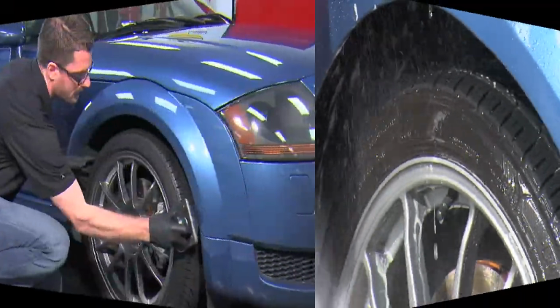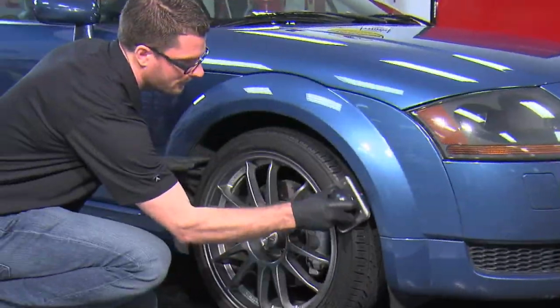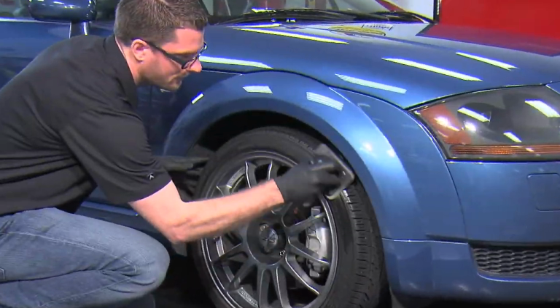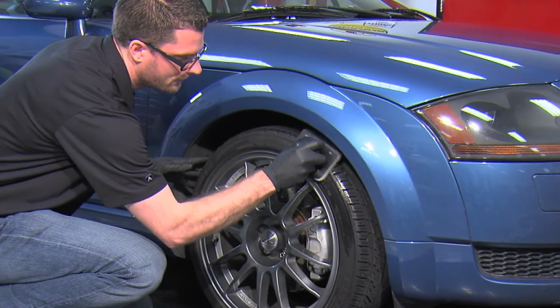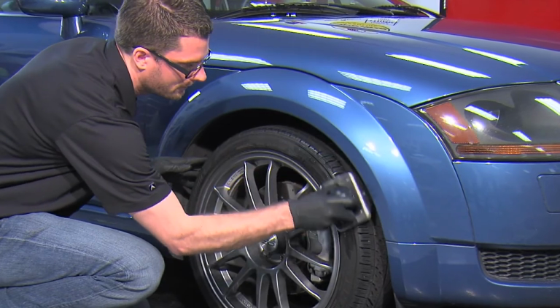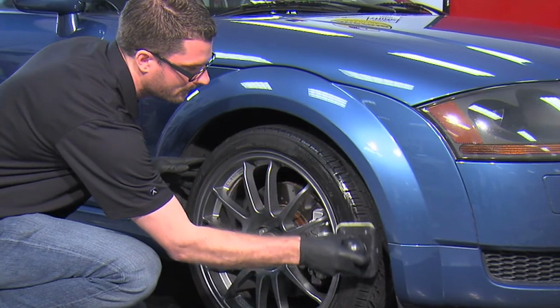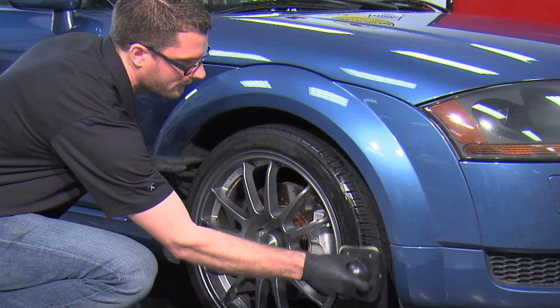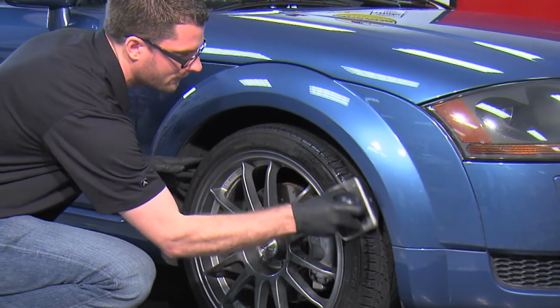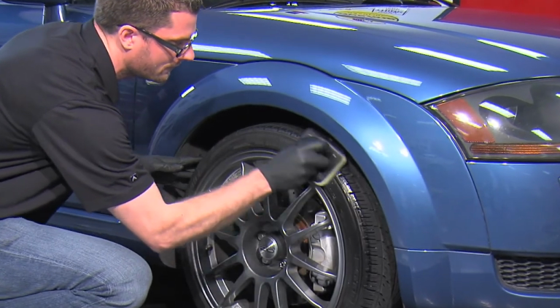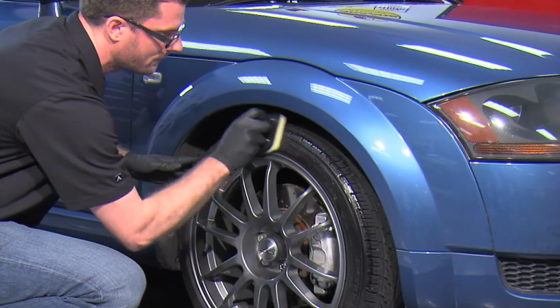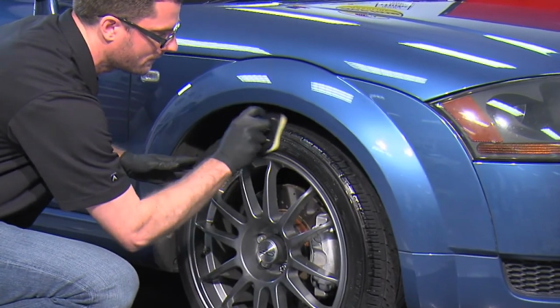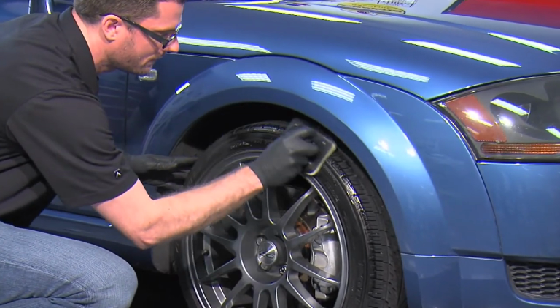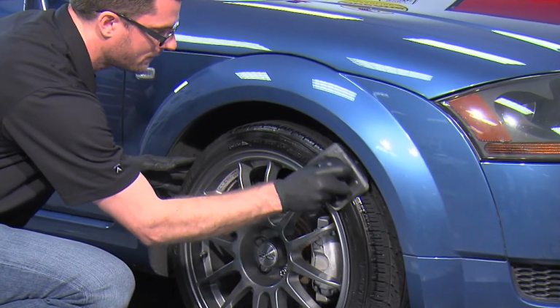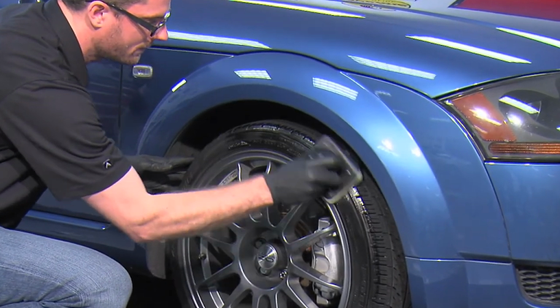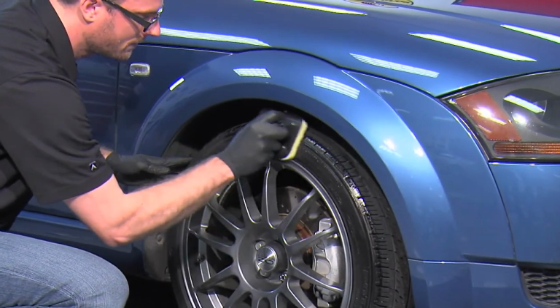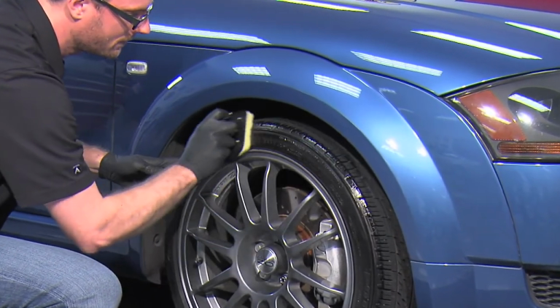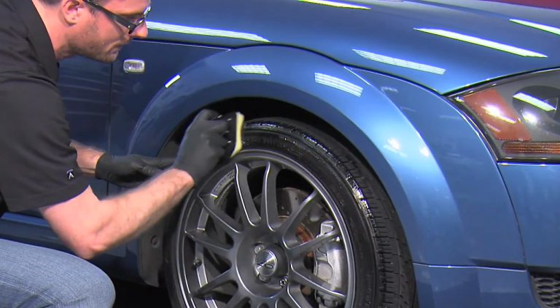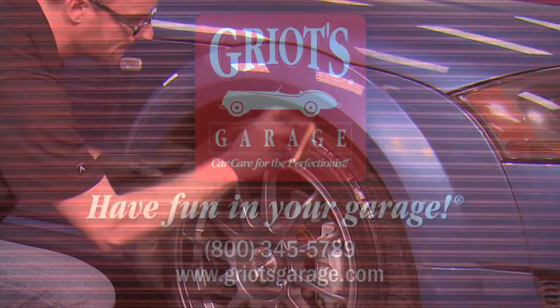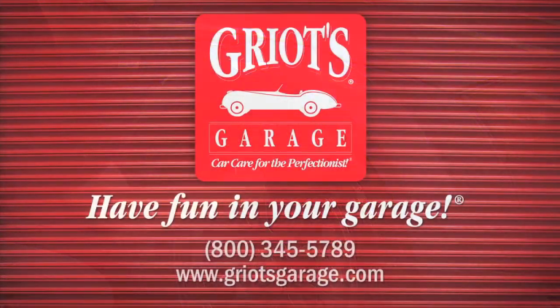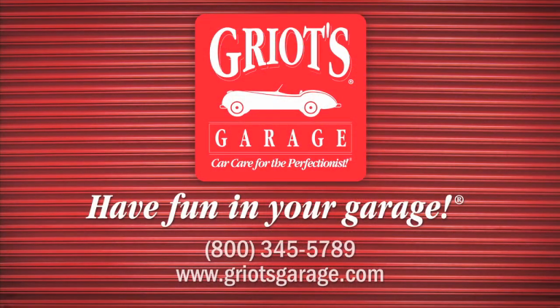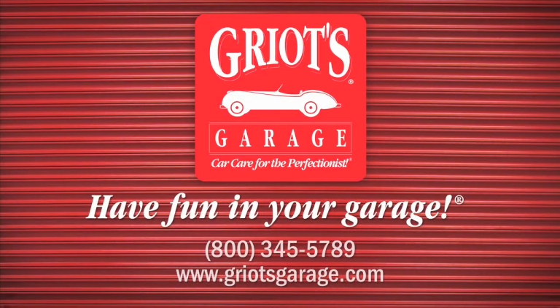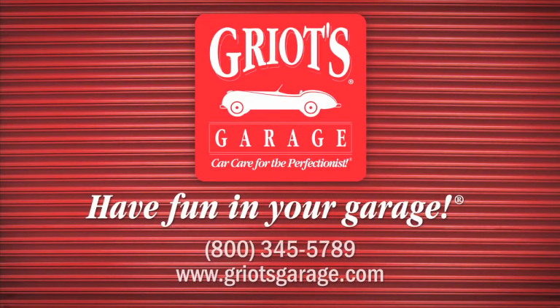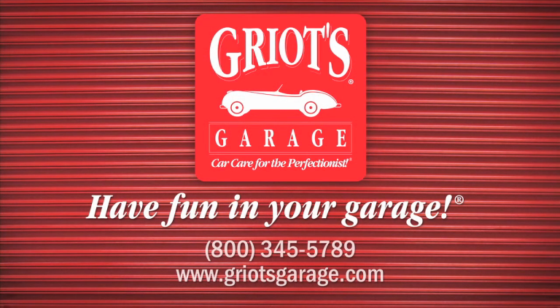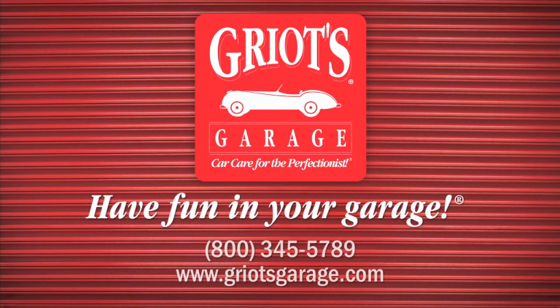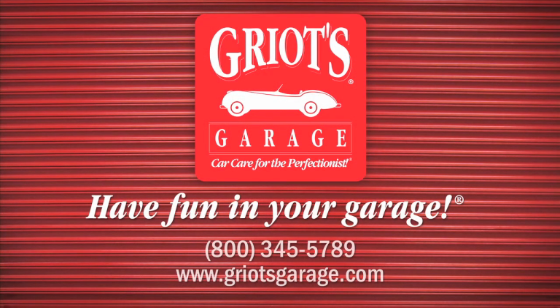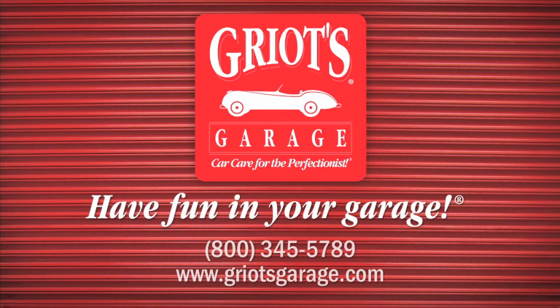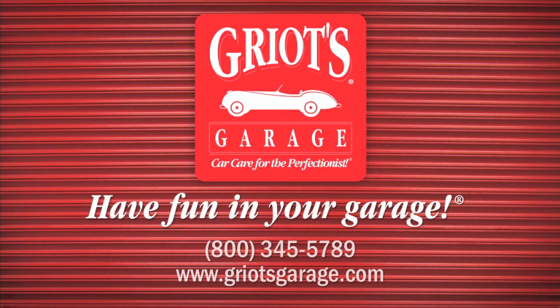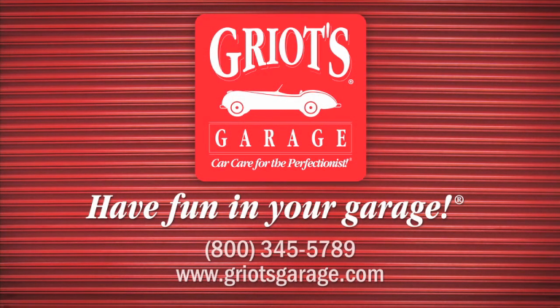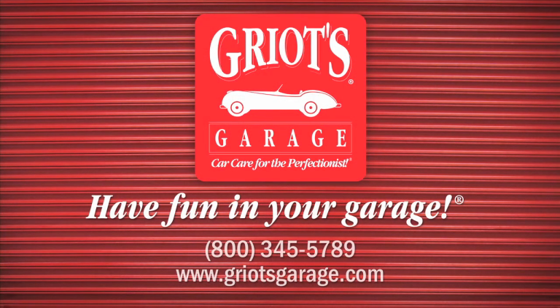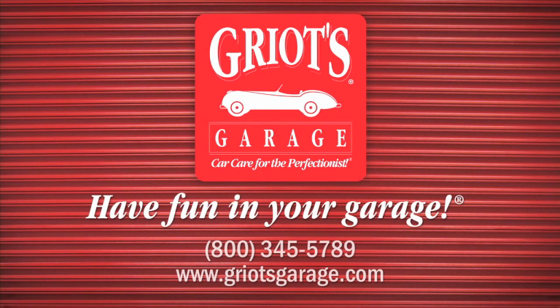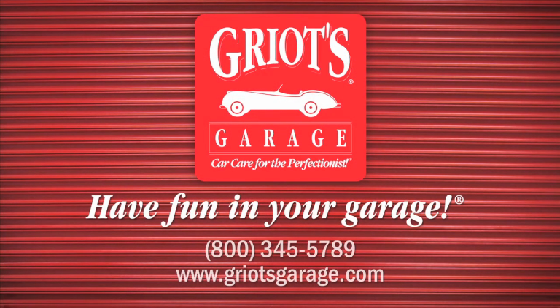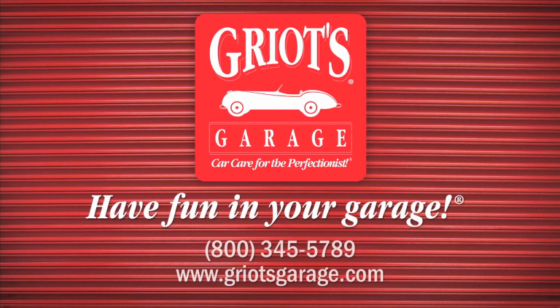Now your tires are clean and ready for dressing. All part of having fun in your garage.